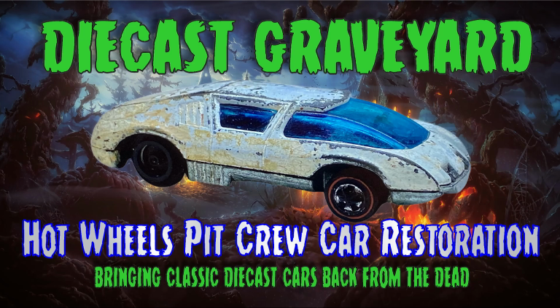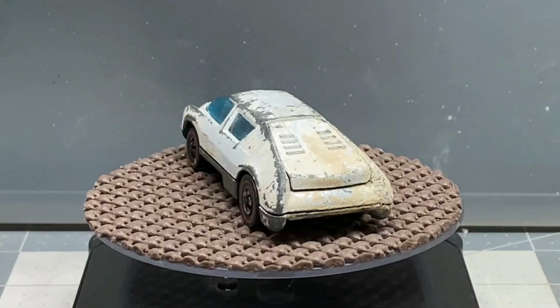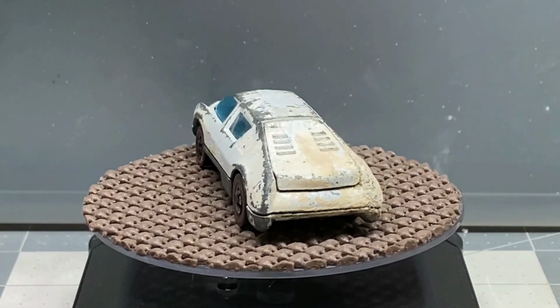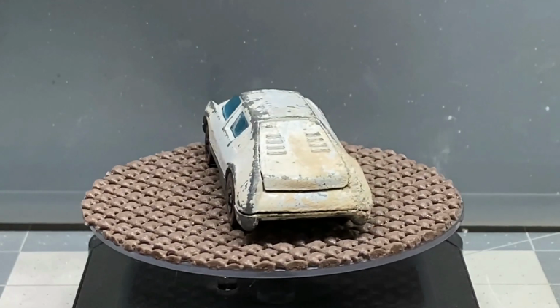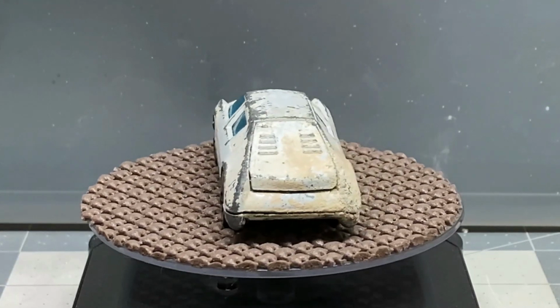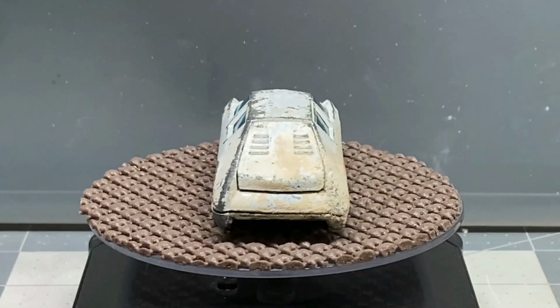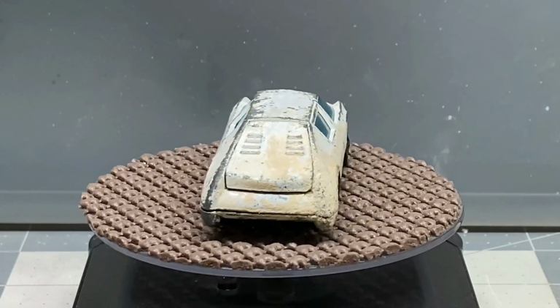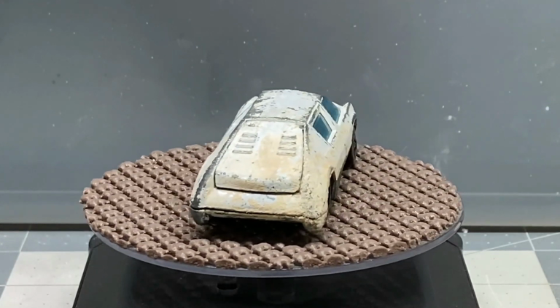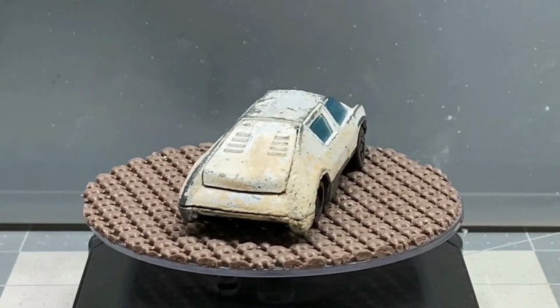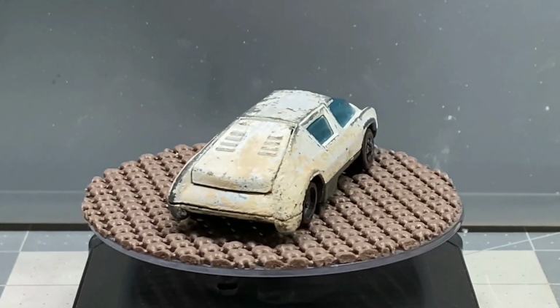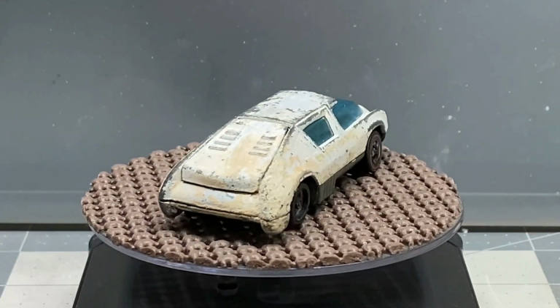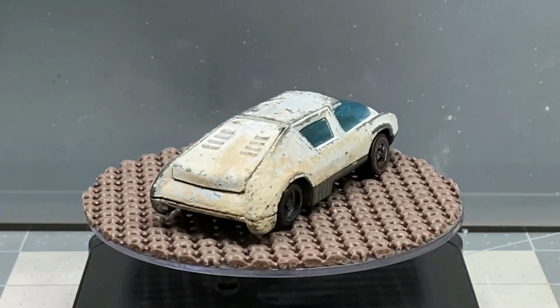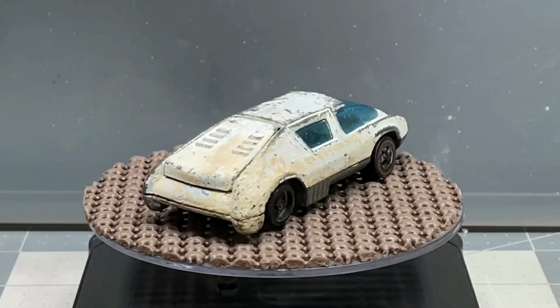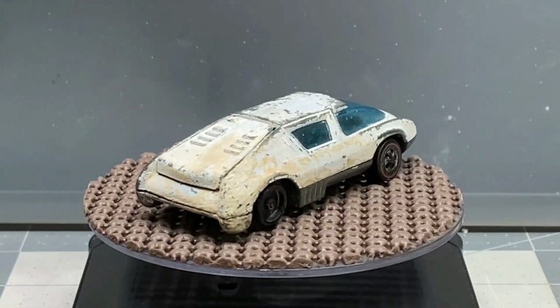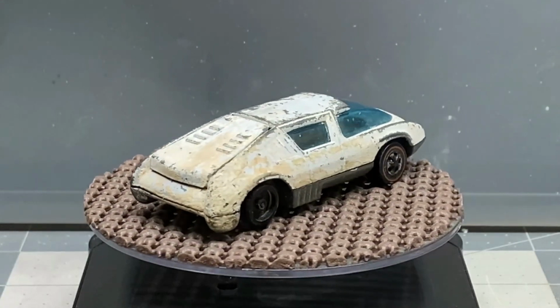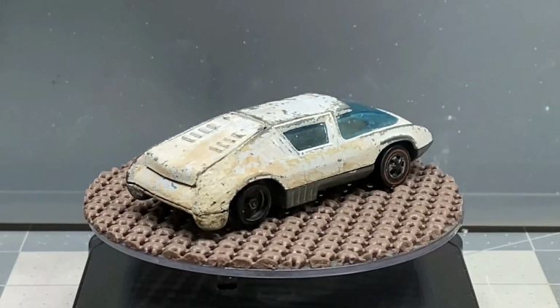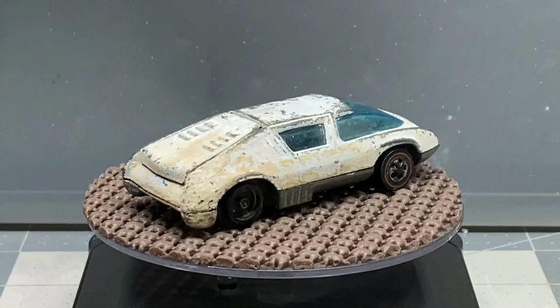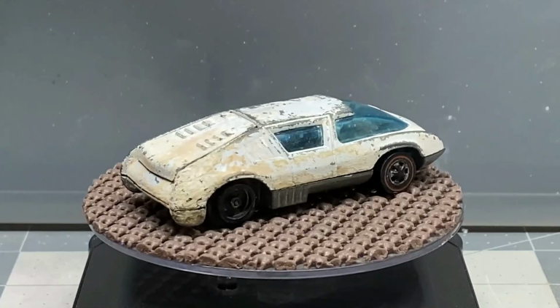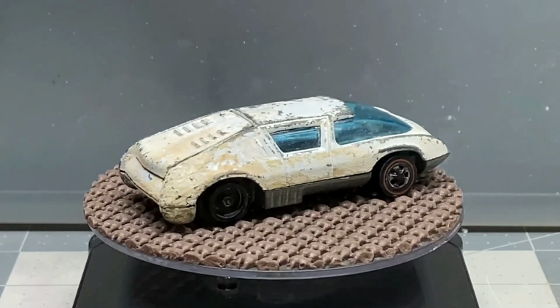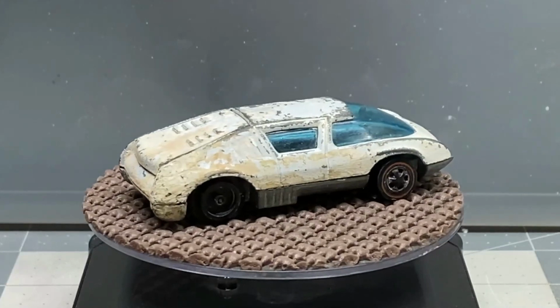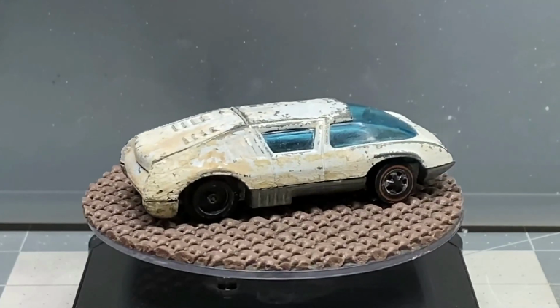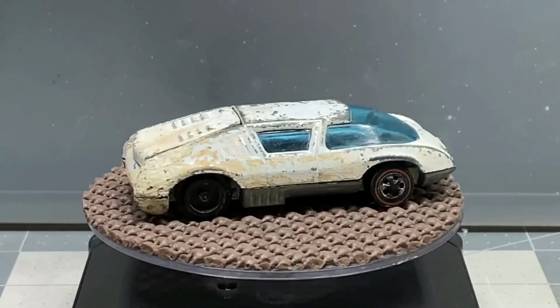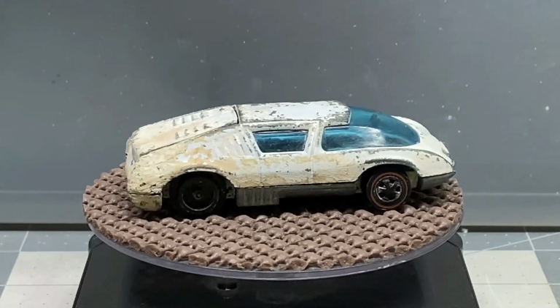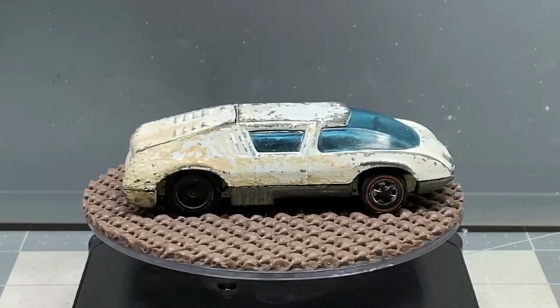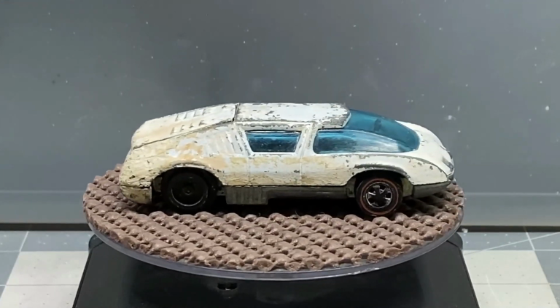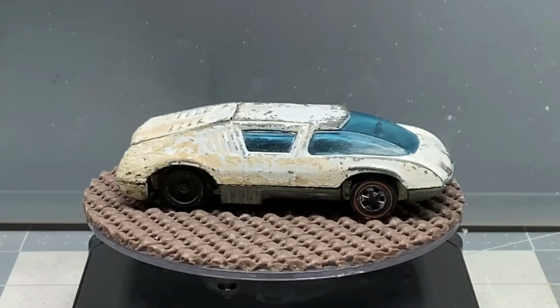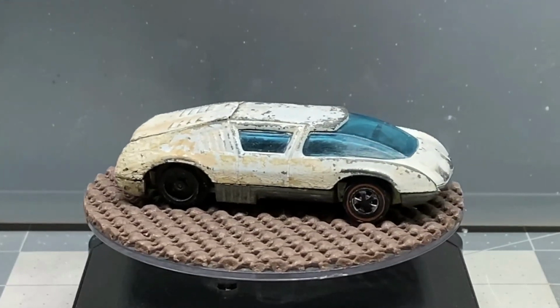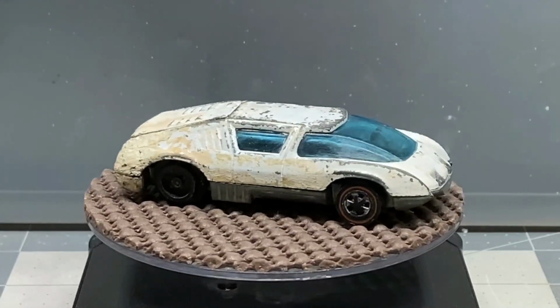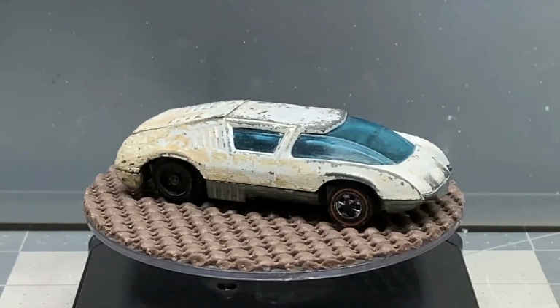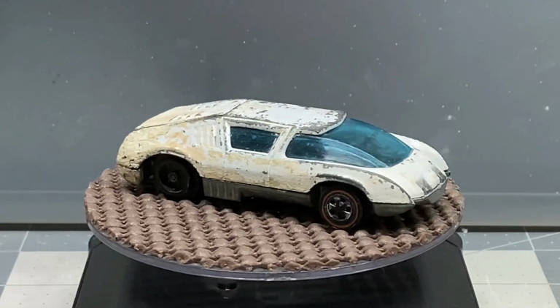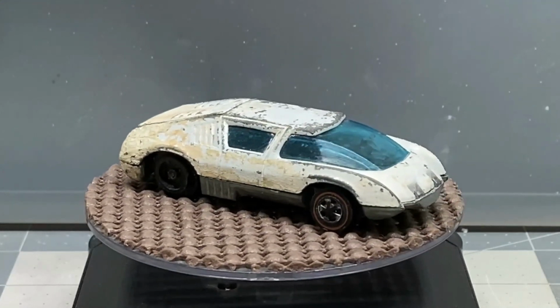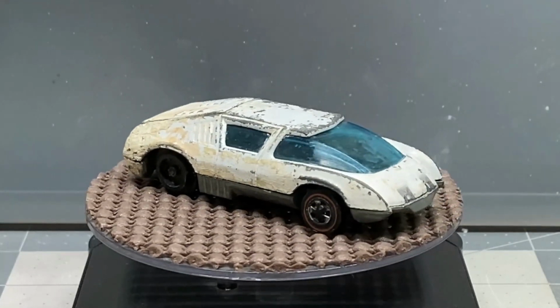Hello, and welcome back to DieCast Graveyard. My name is Paul. We got a pretty wild build today.